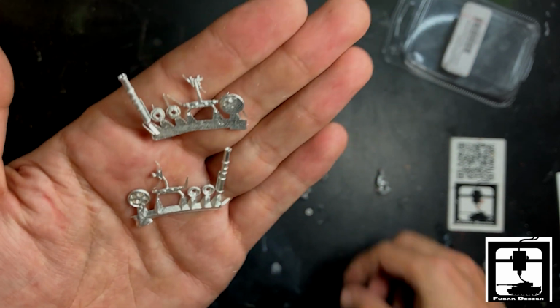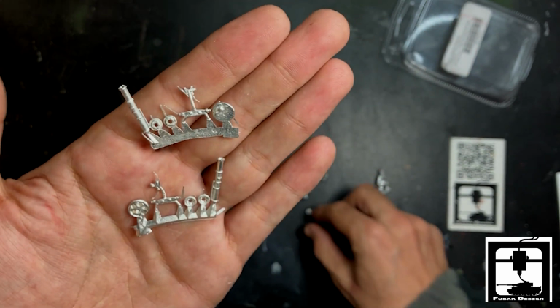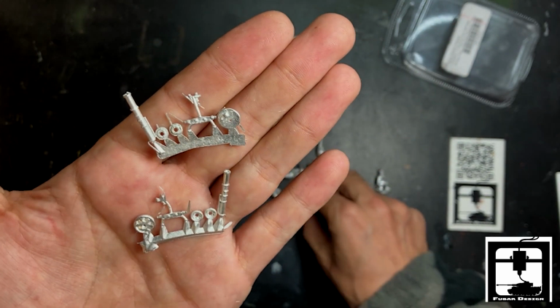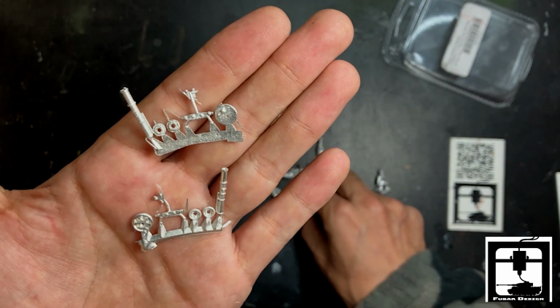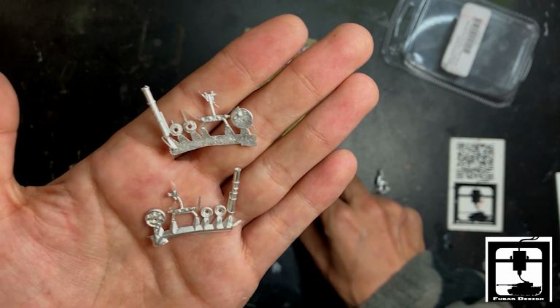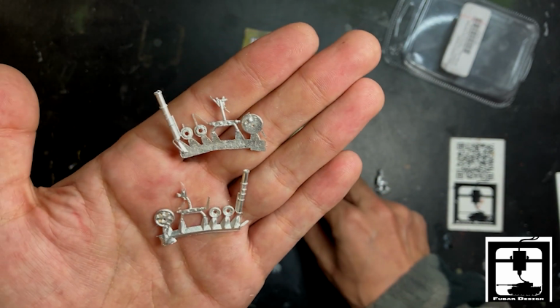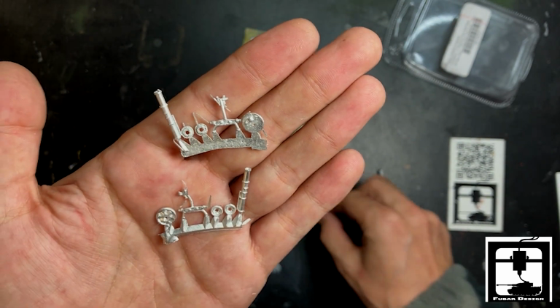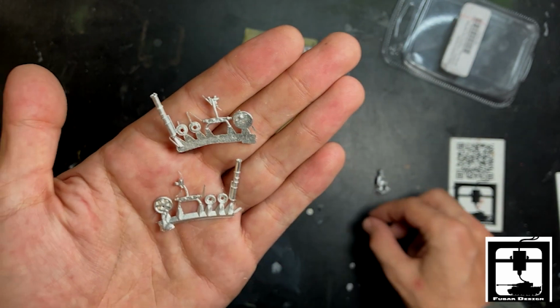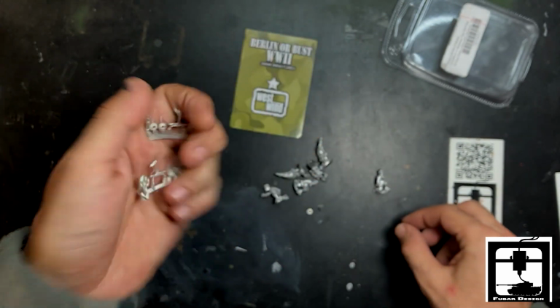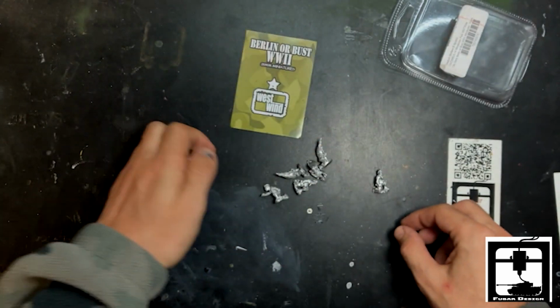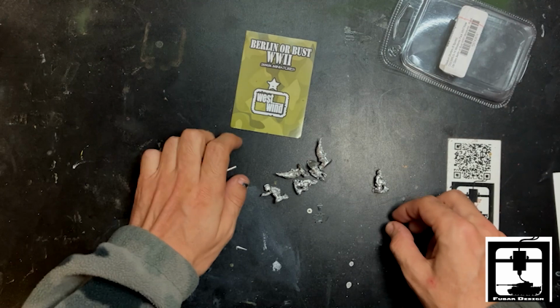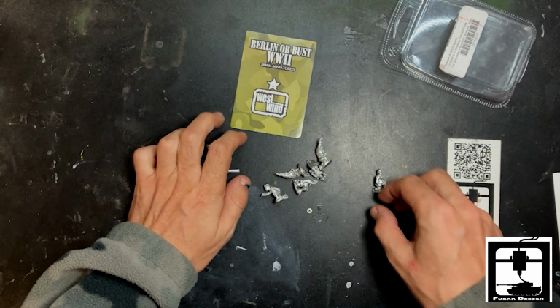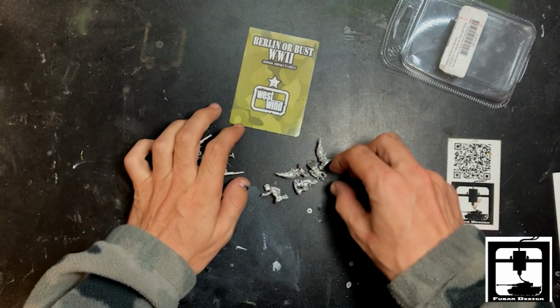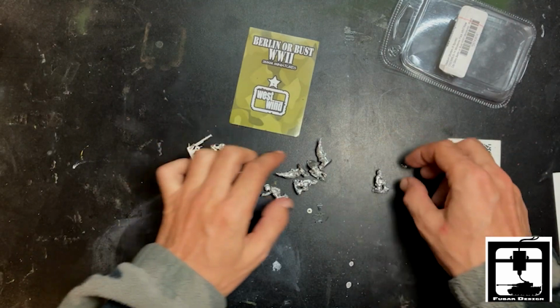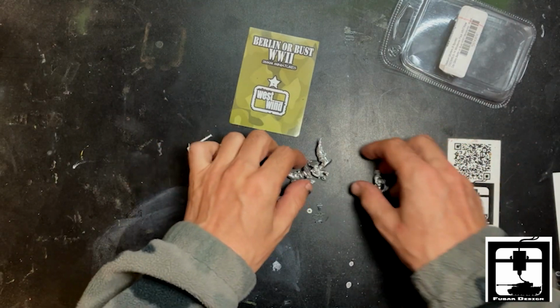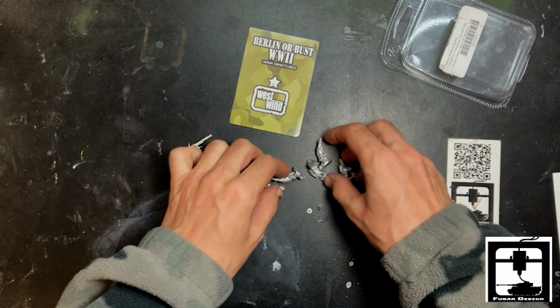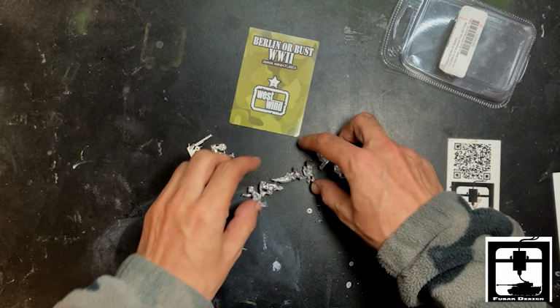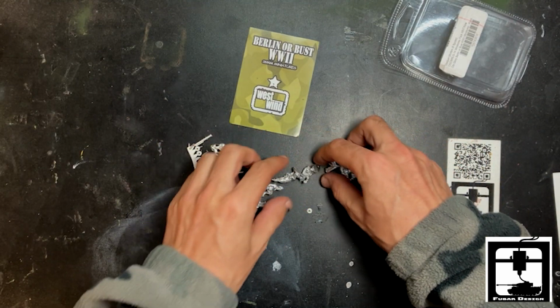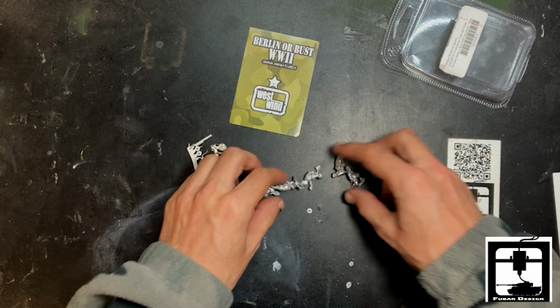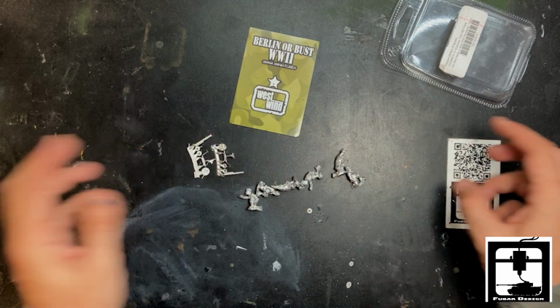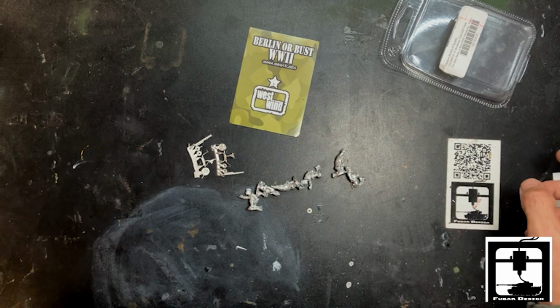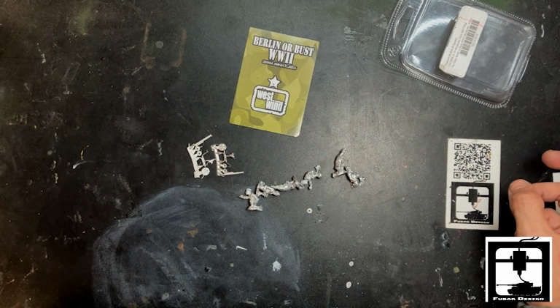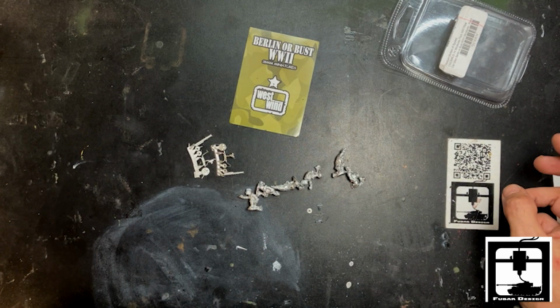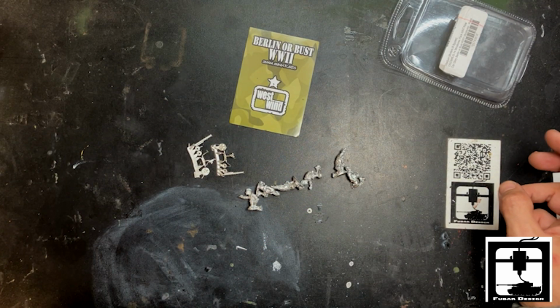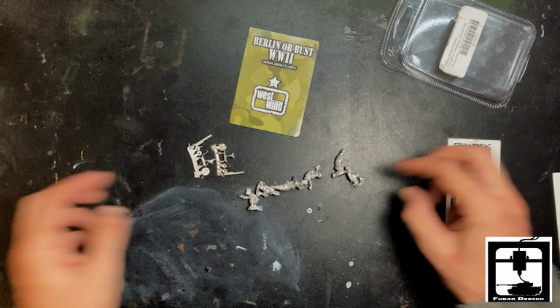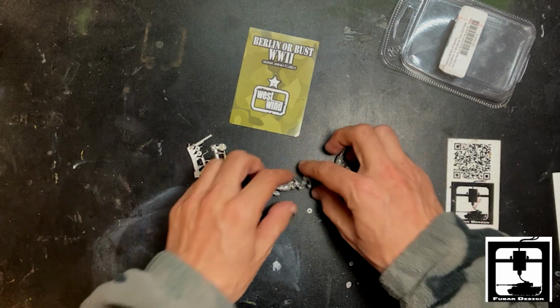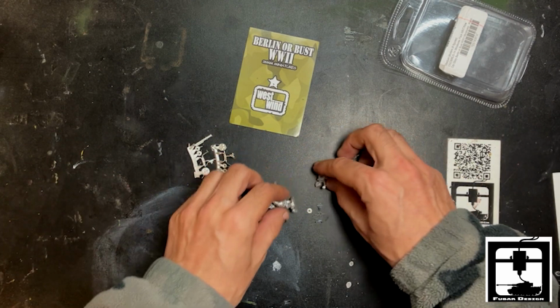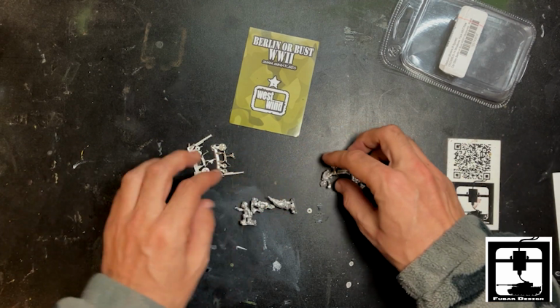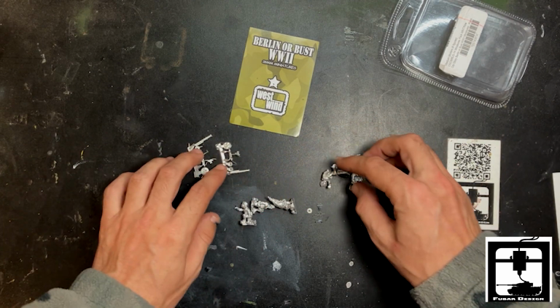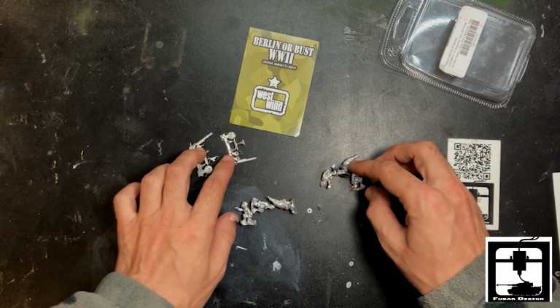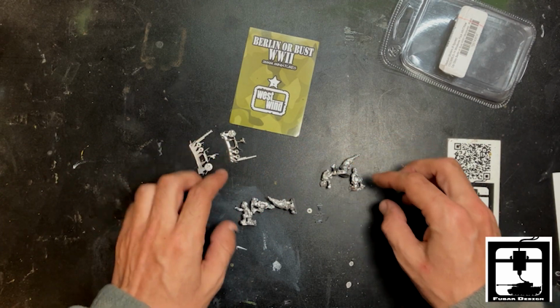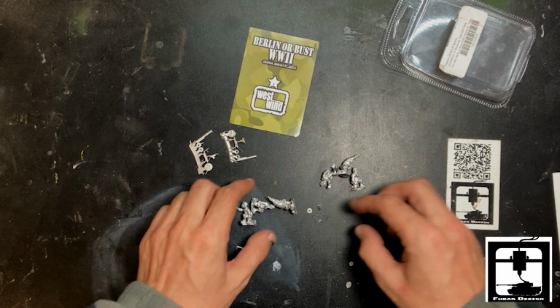It says it comes with eight figures. Let's check this out — I have six. Let me really count these to see if they add up to eight.